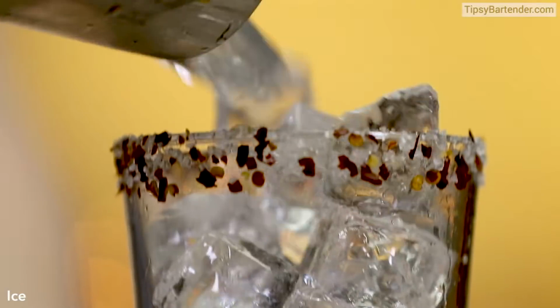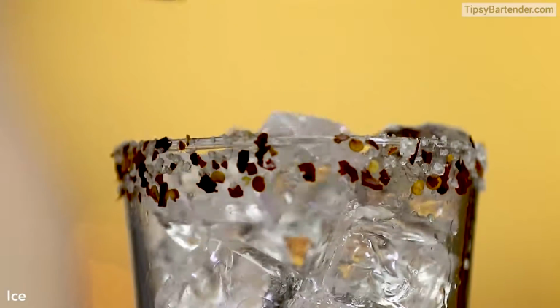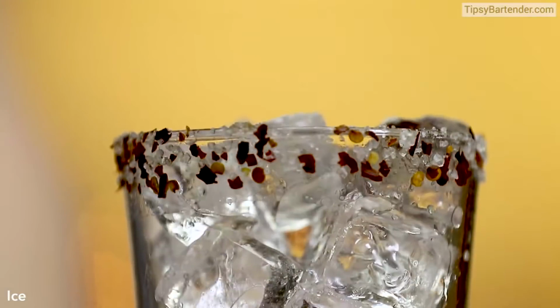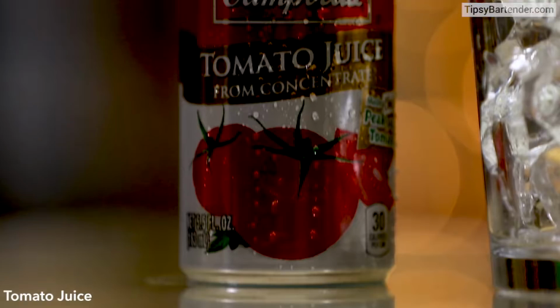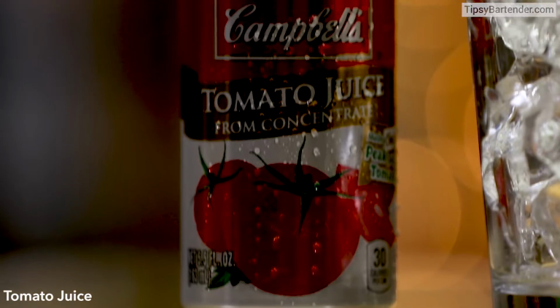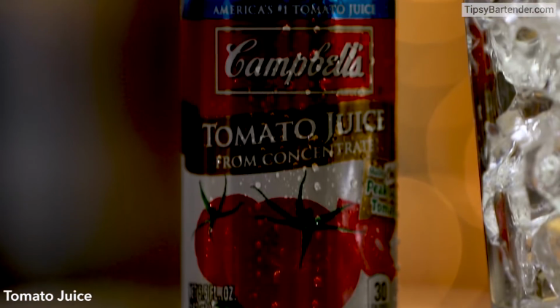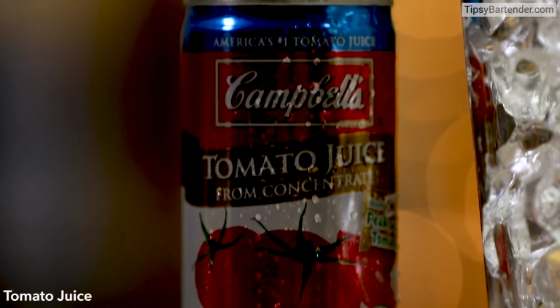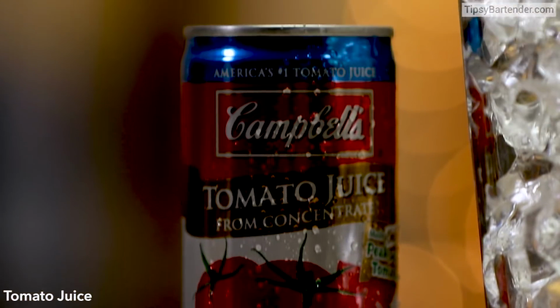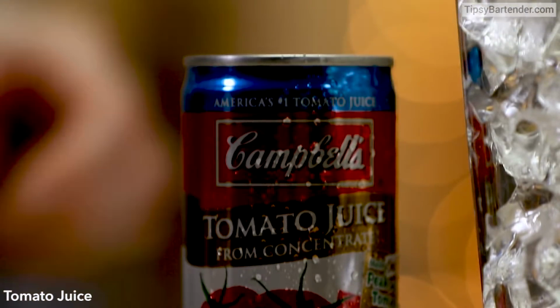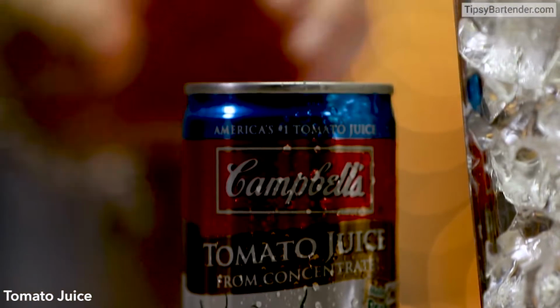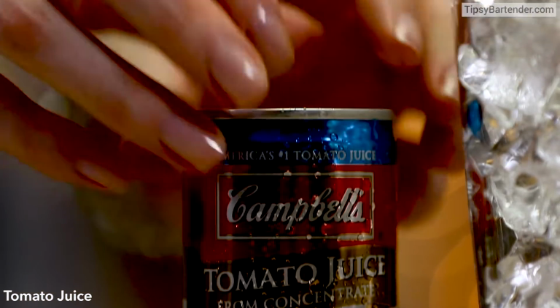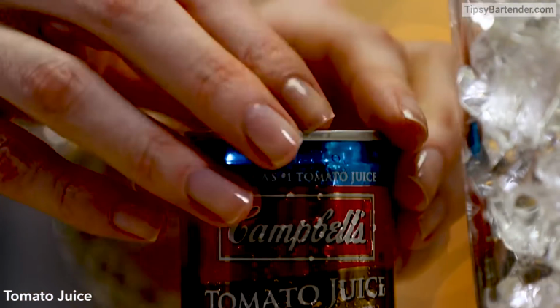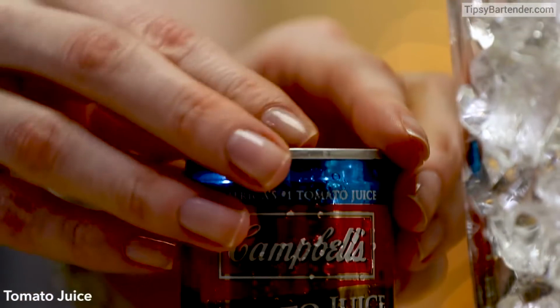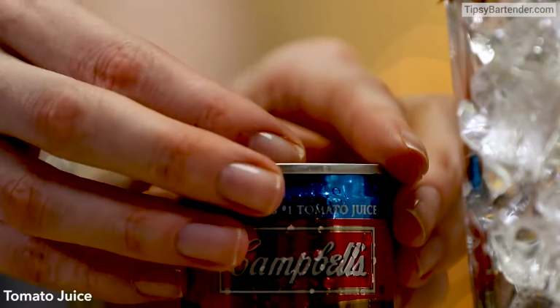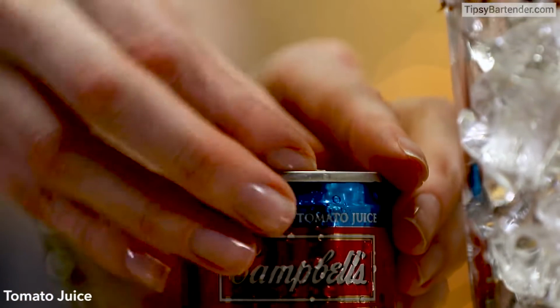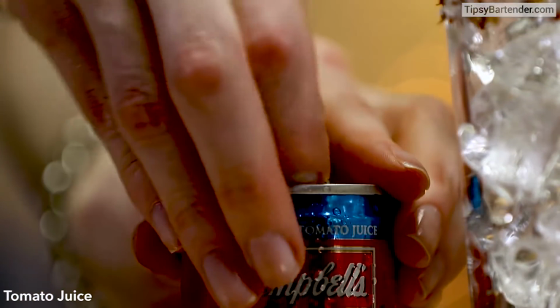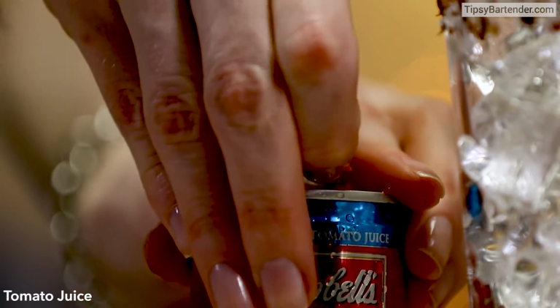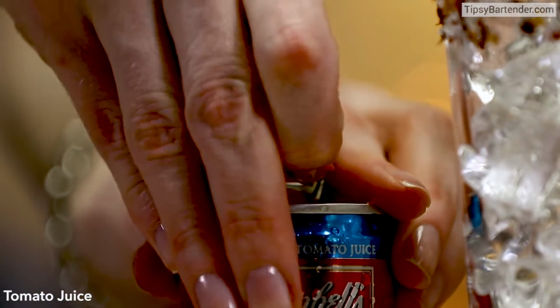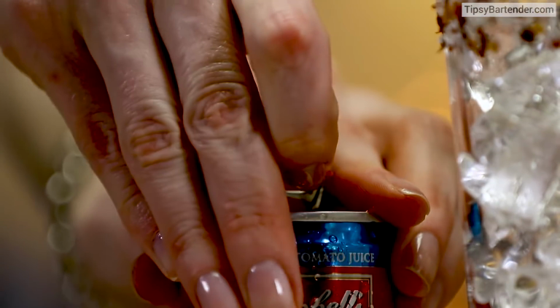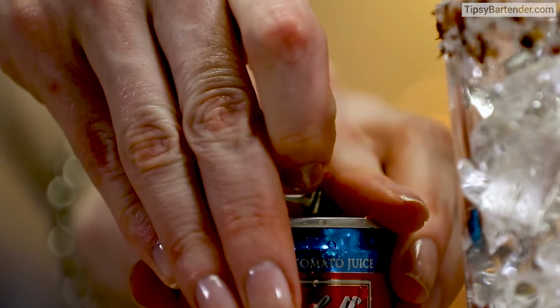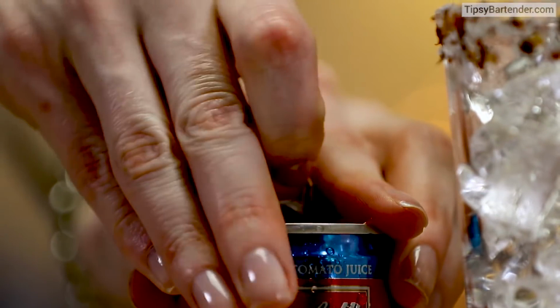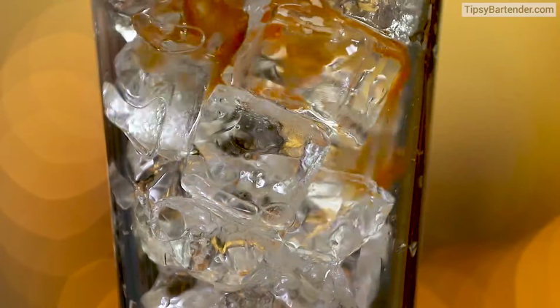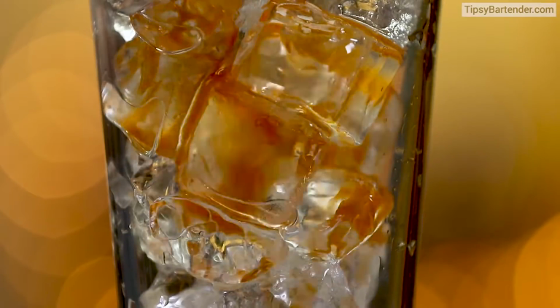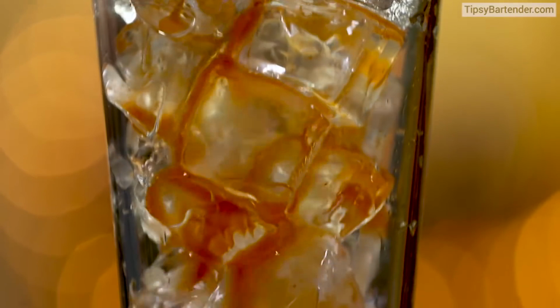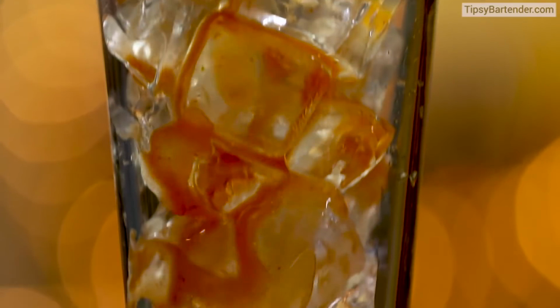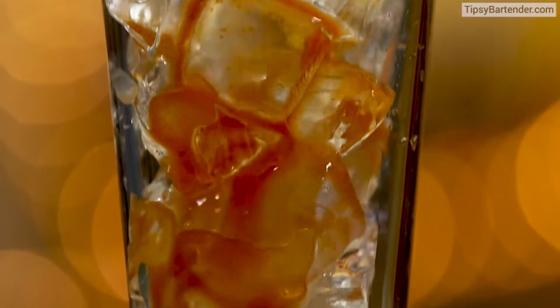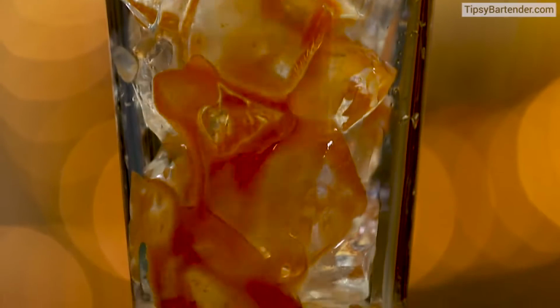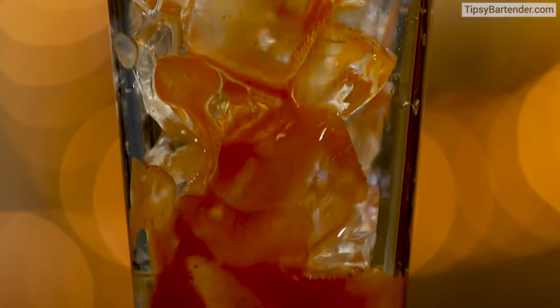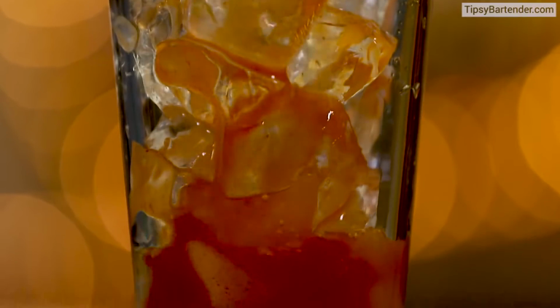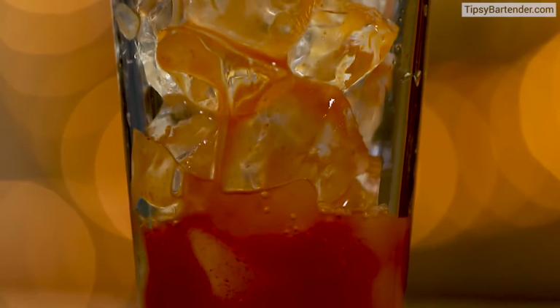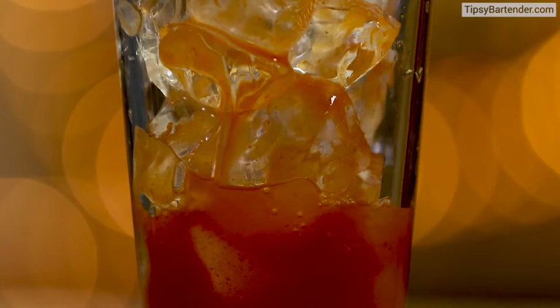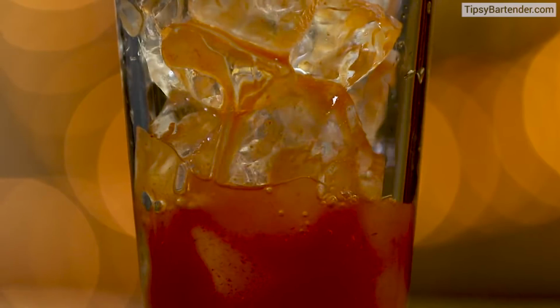Drop in some ice. Let's get down to the mix. We start off with some tomato juice — pop that bad boy open, get that in there.